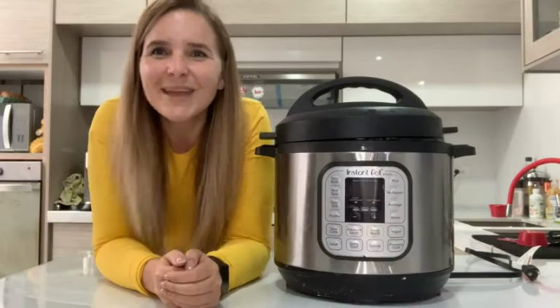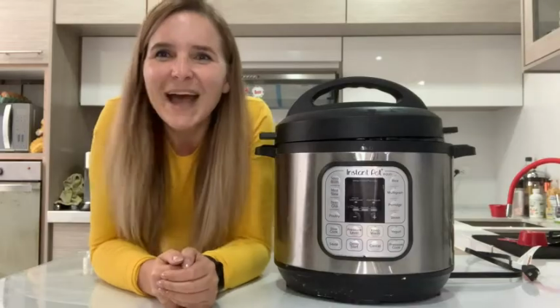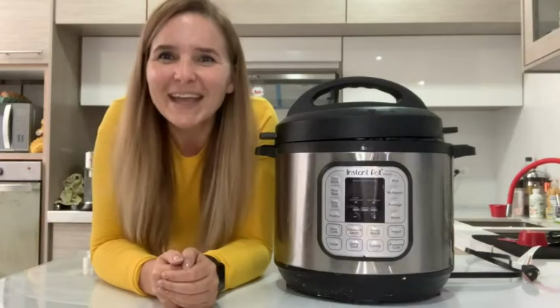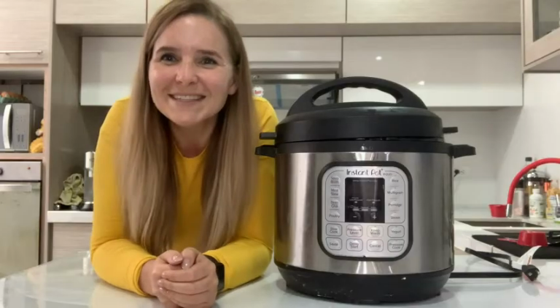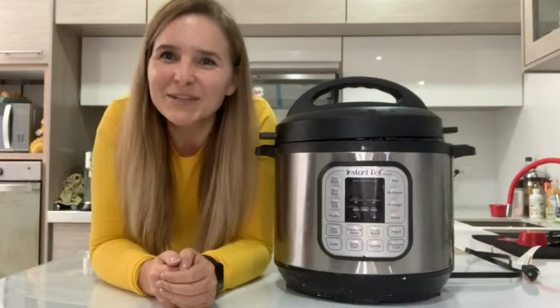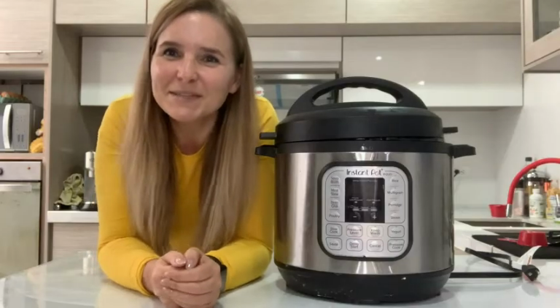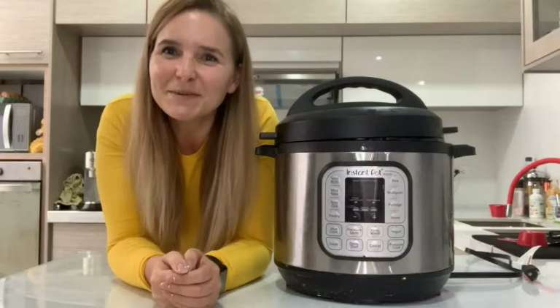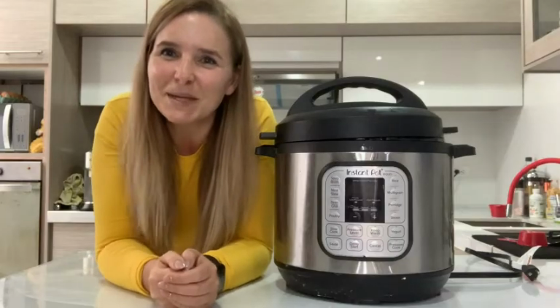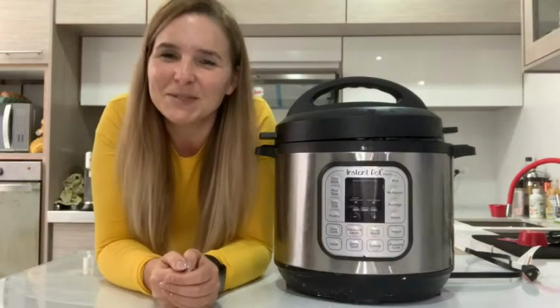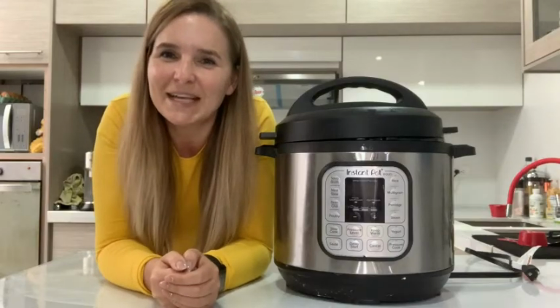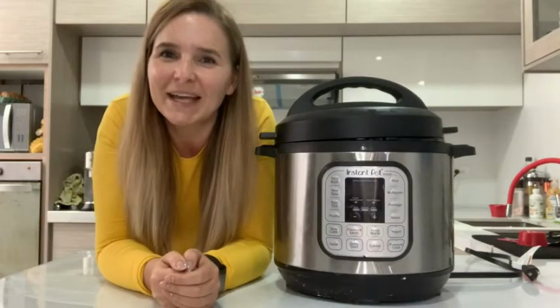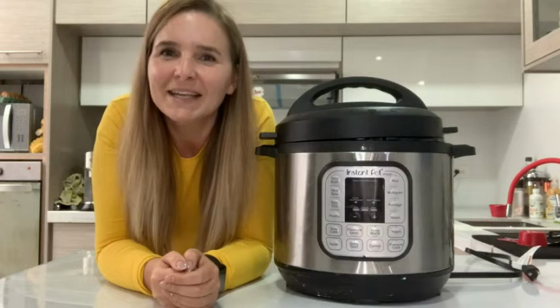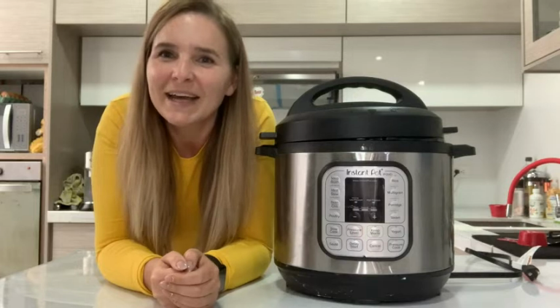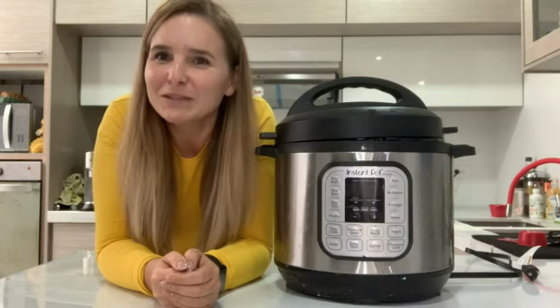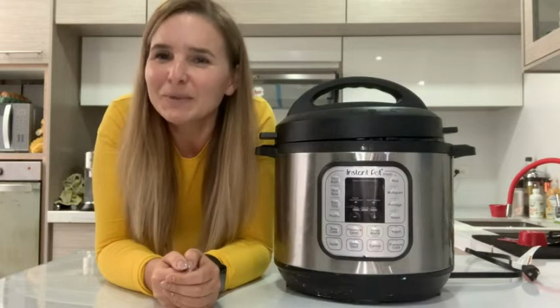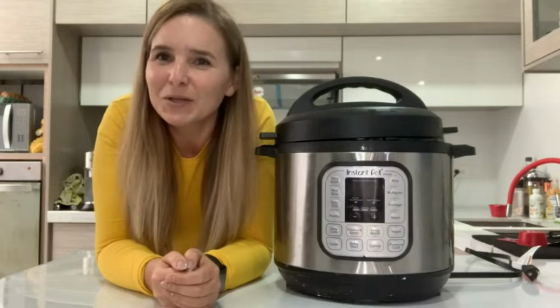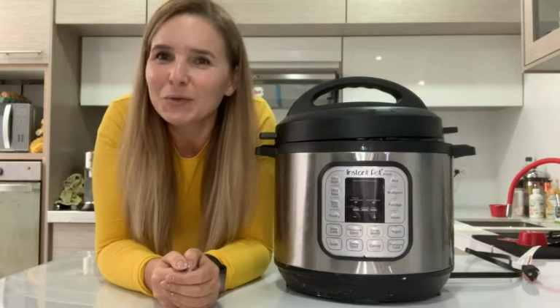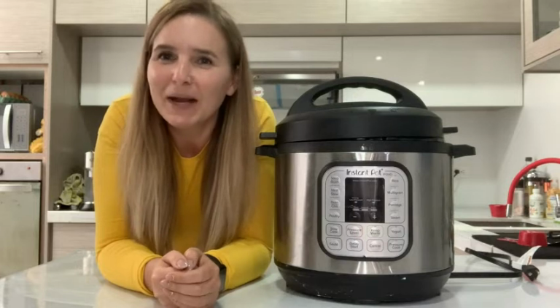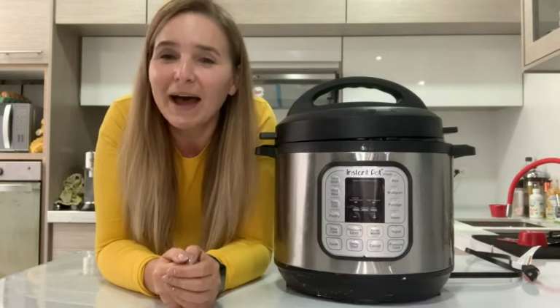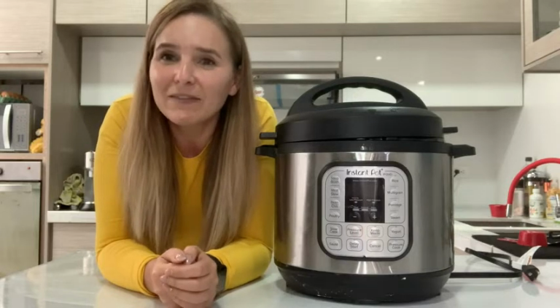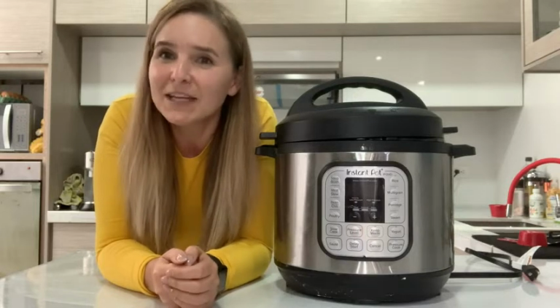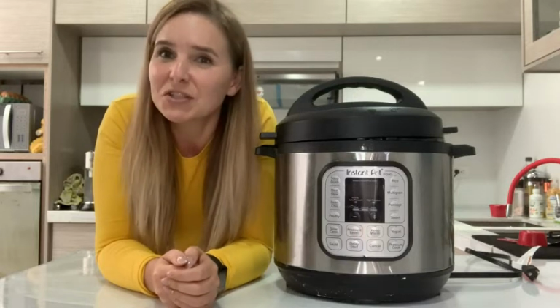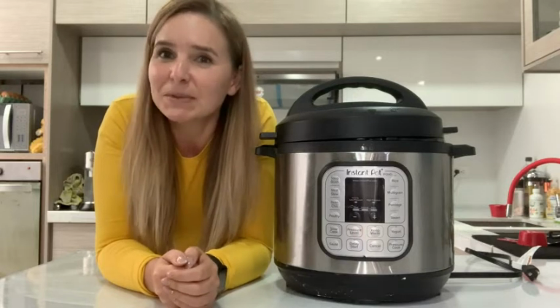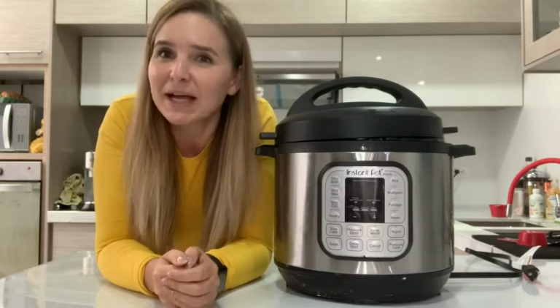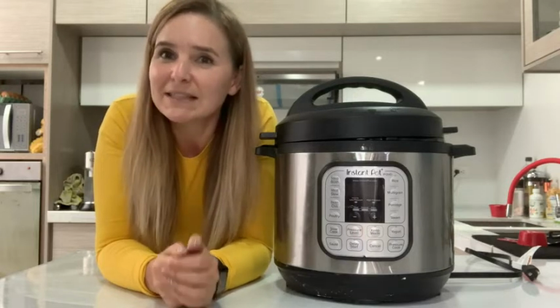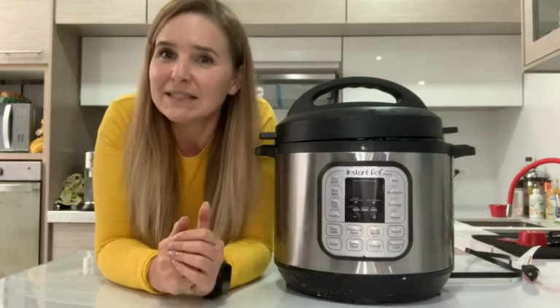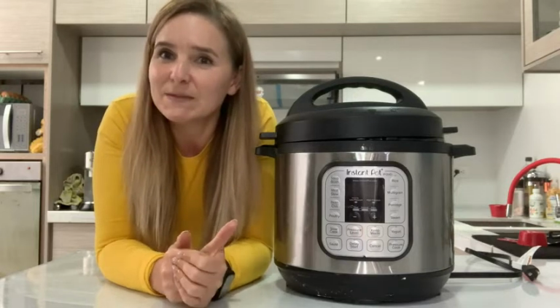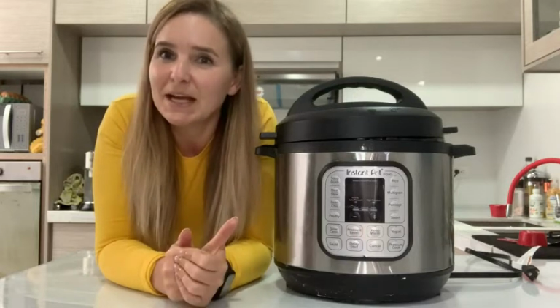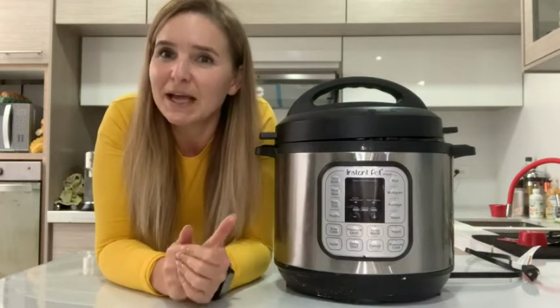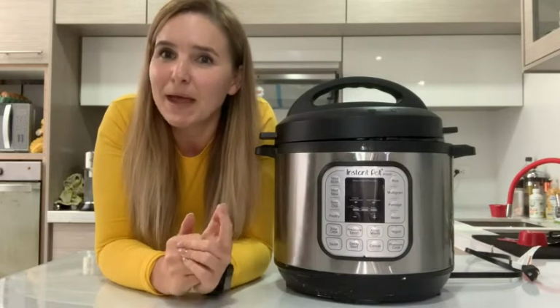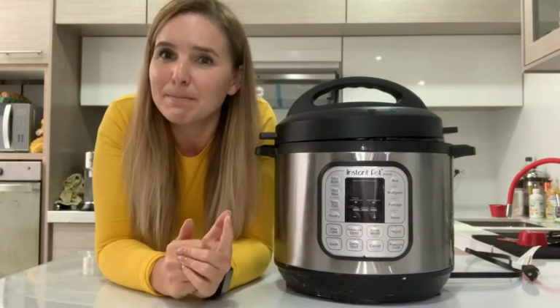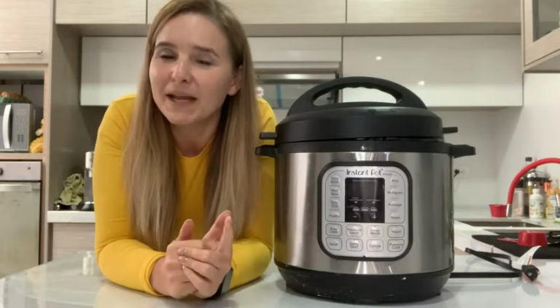Hi, it's Kirsten from WTI. I don't know about you, but I love a kitchen appliance that saves me time and money.